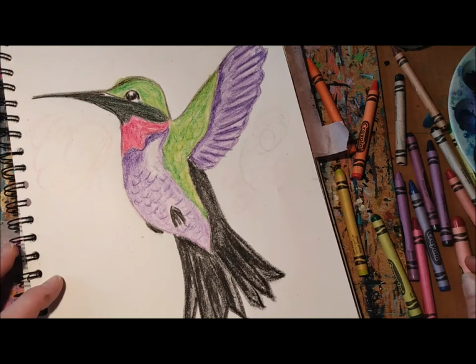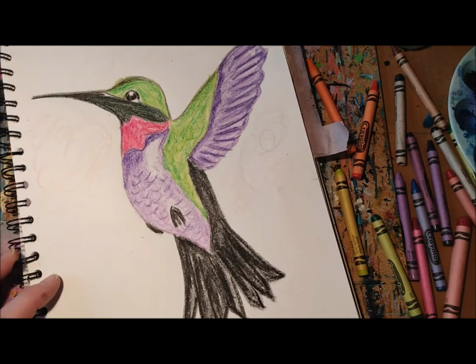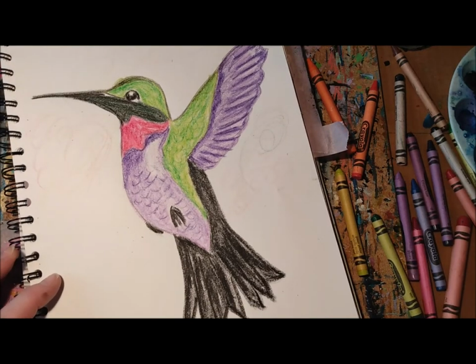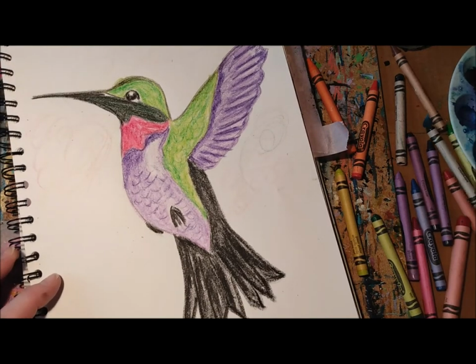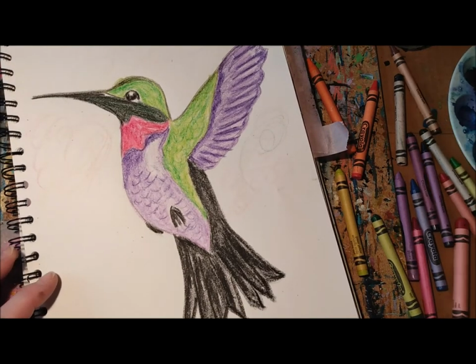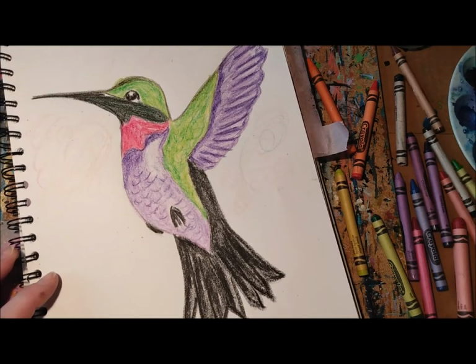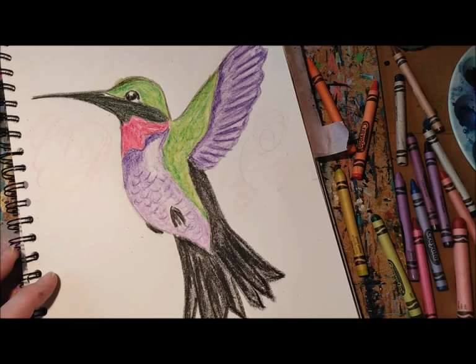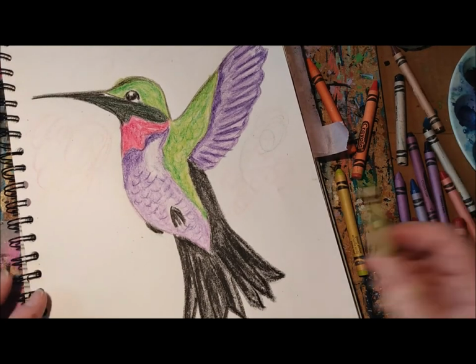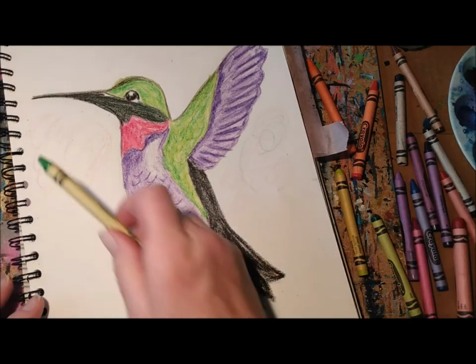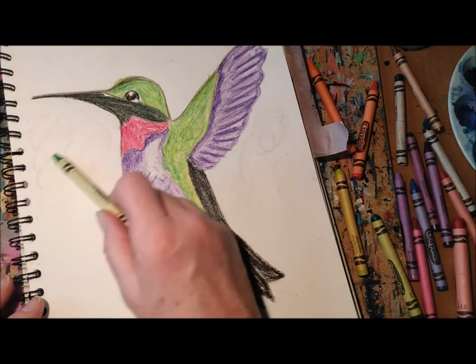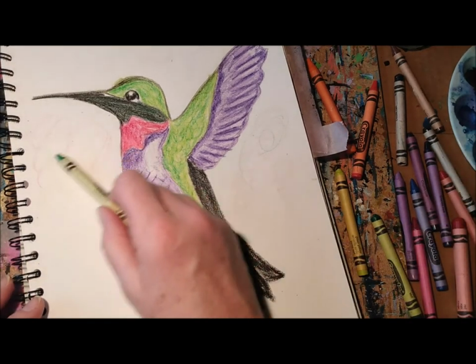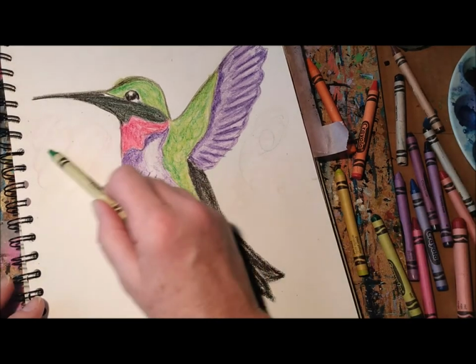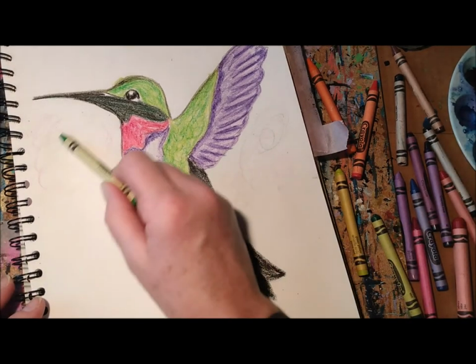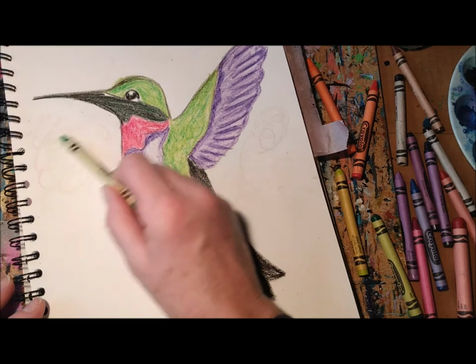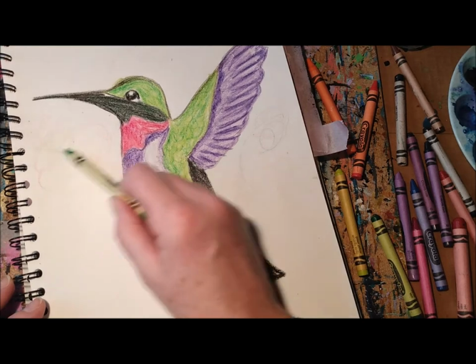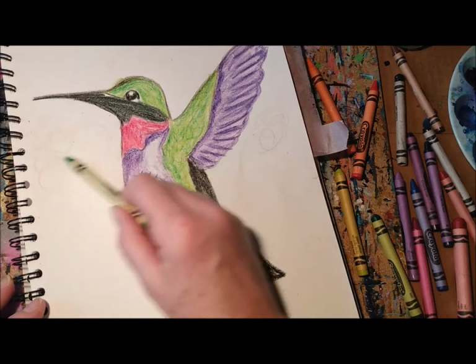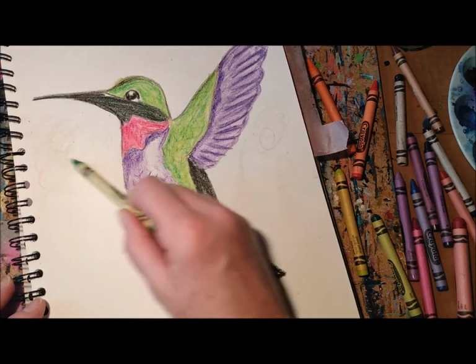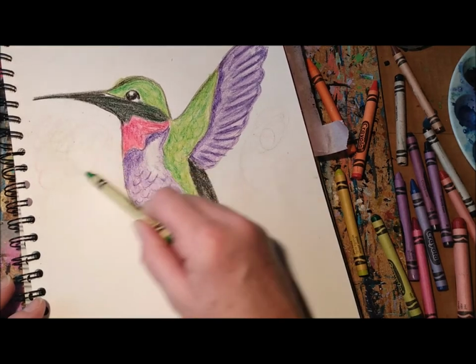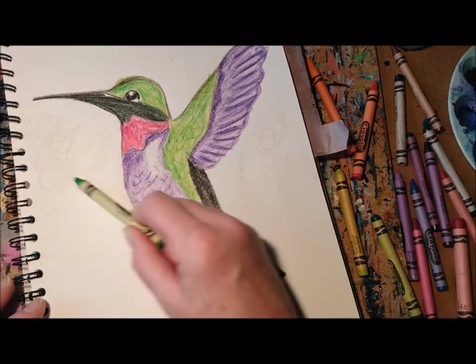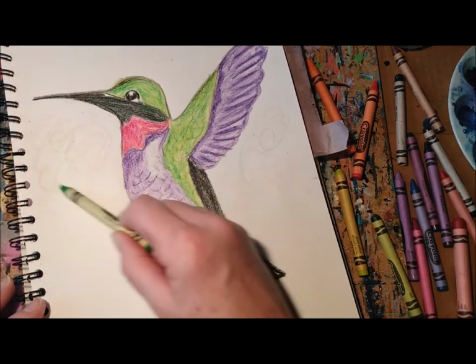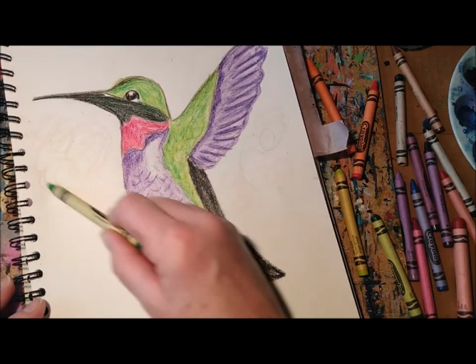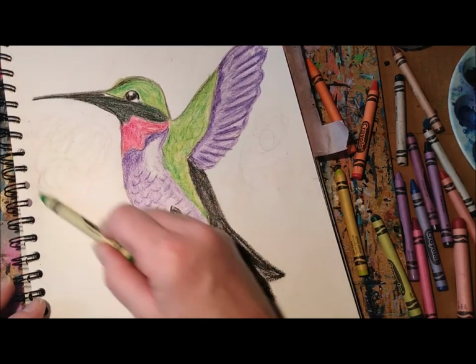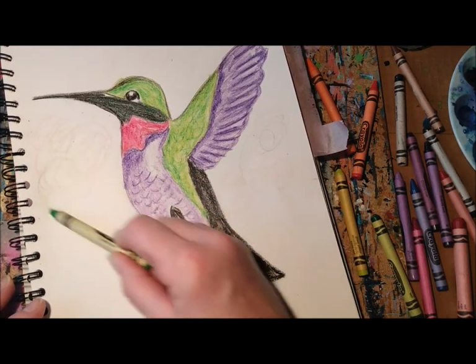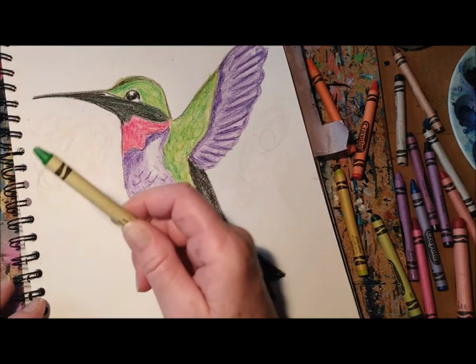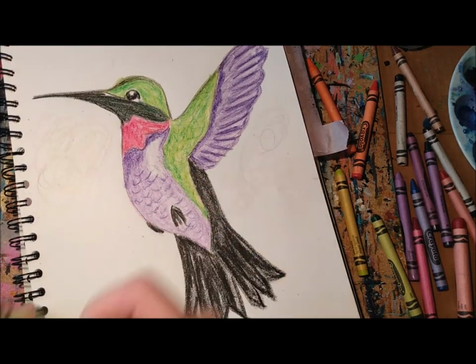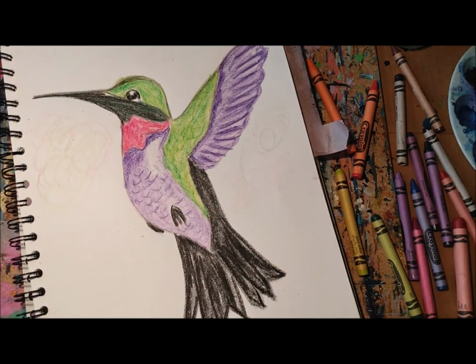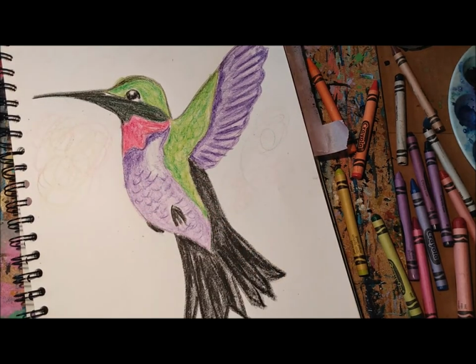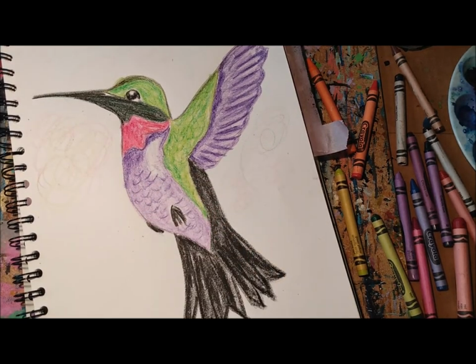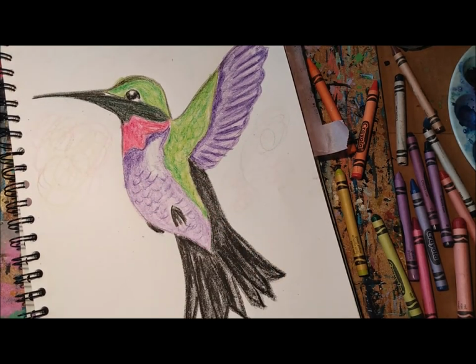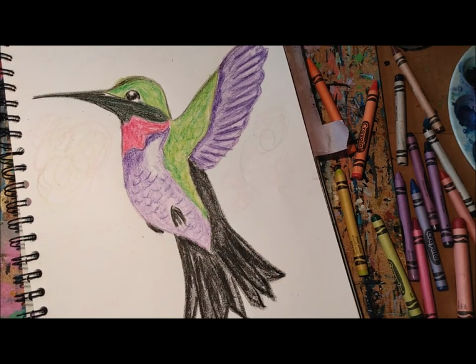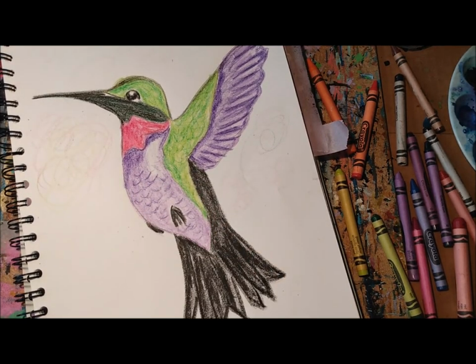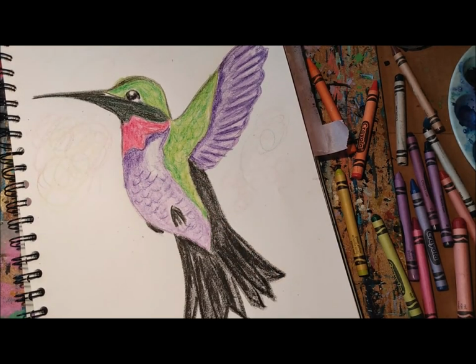Okay my friends, there's our beautiful hummingbird! Sign your name to your work of art and be happy and proud of it. Thanks for watching — bye!